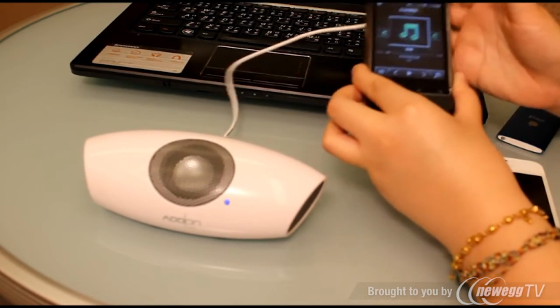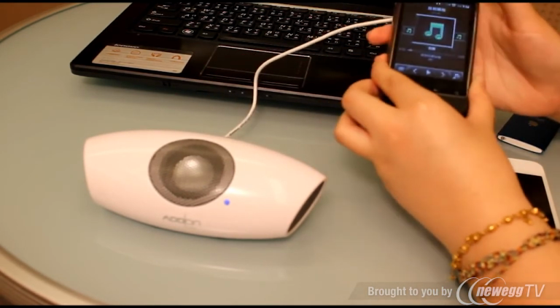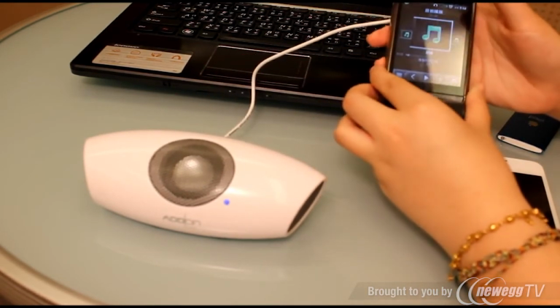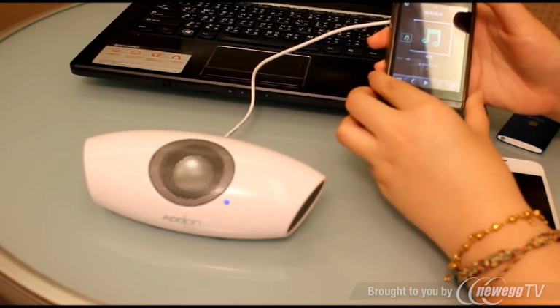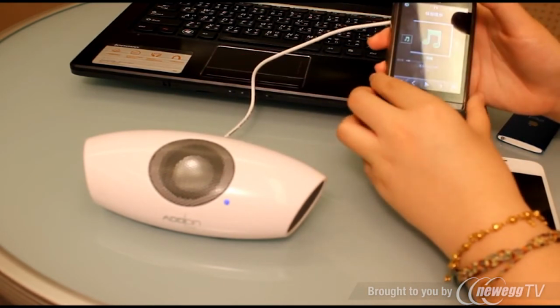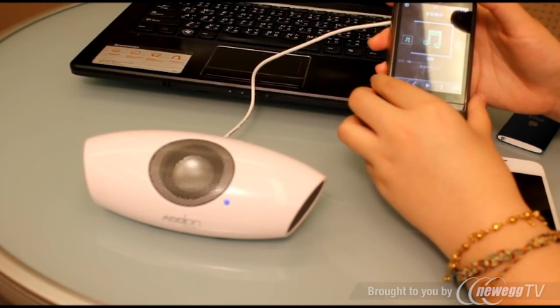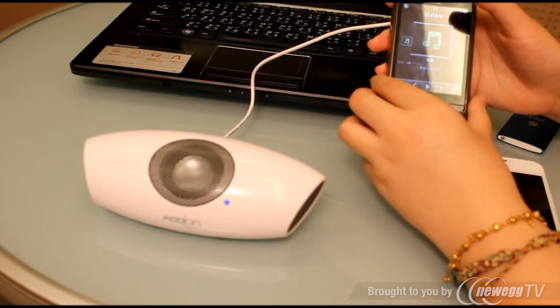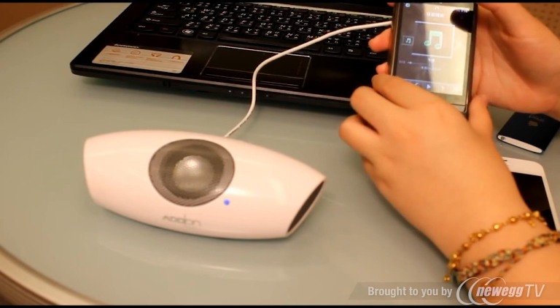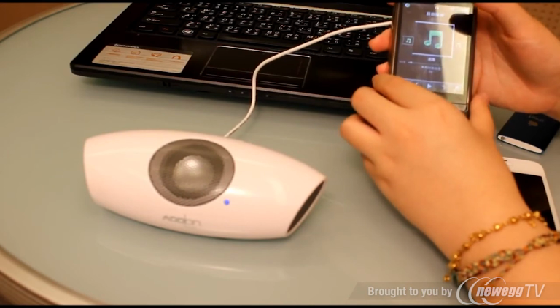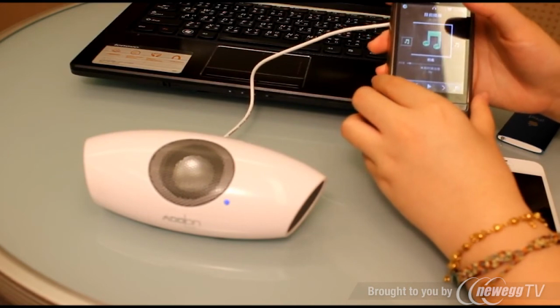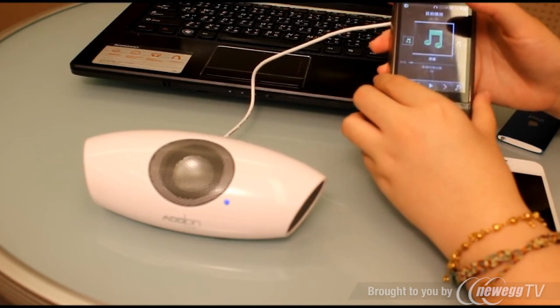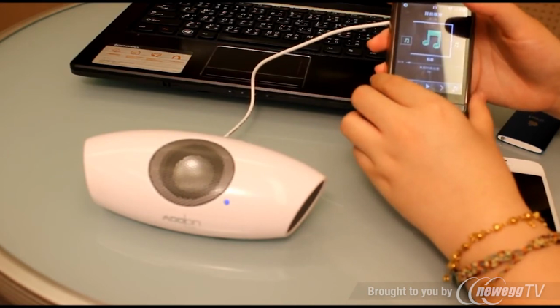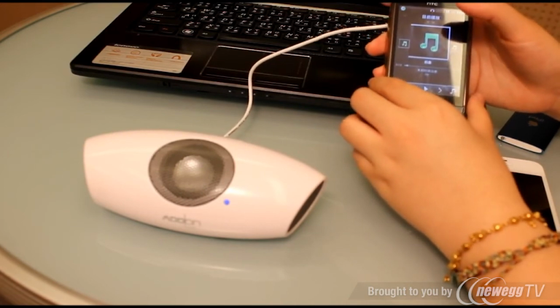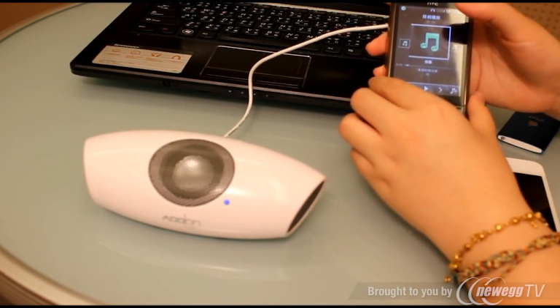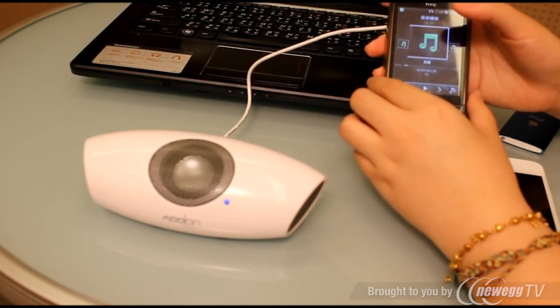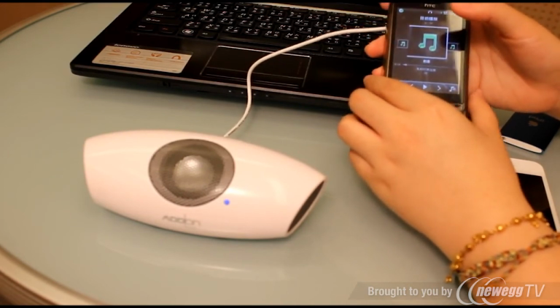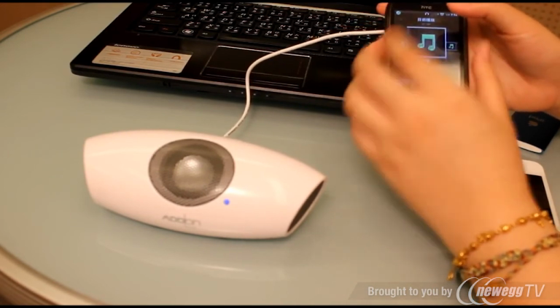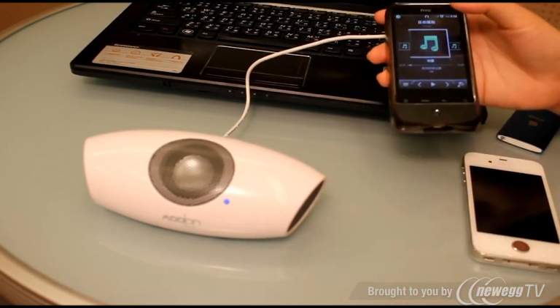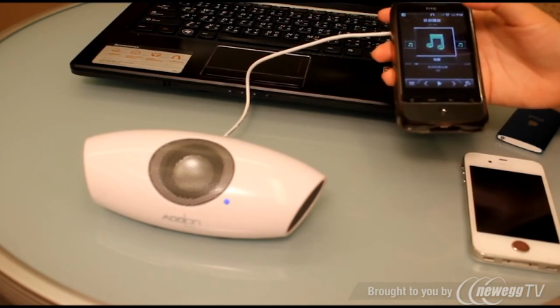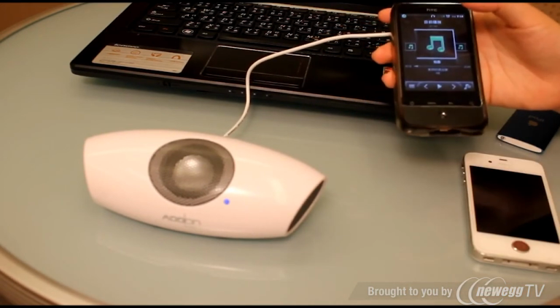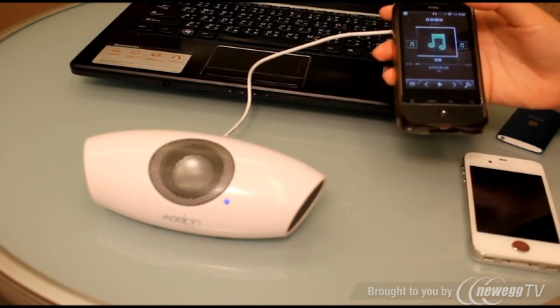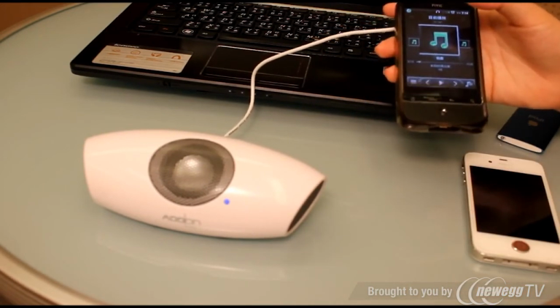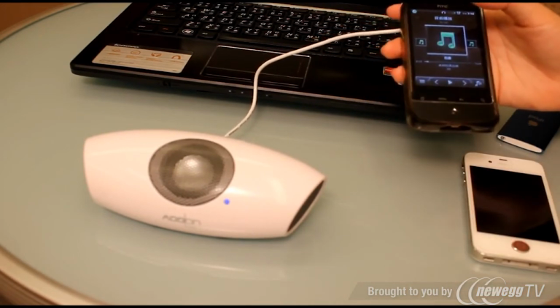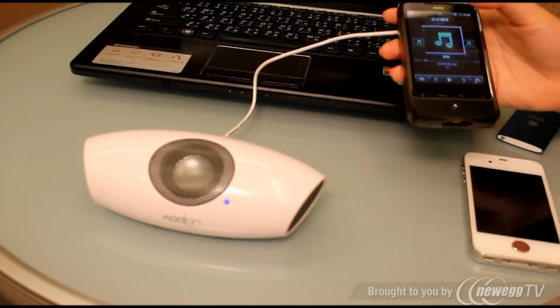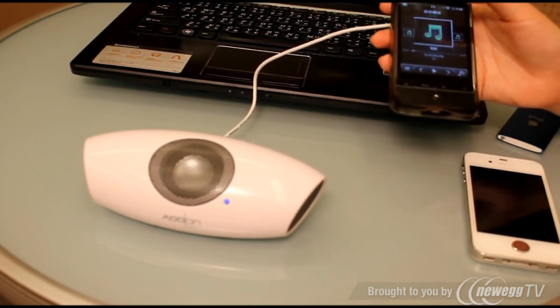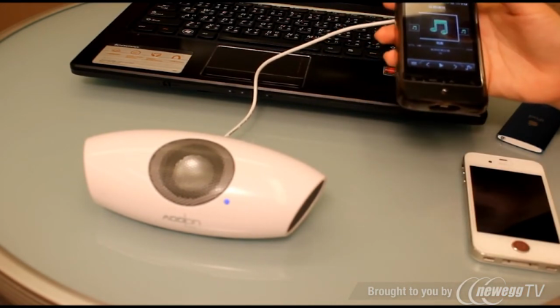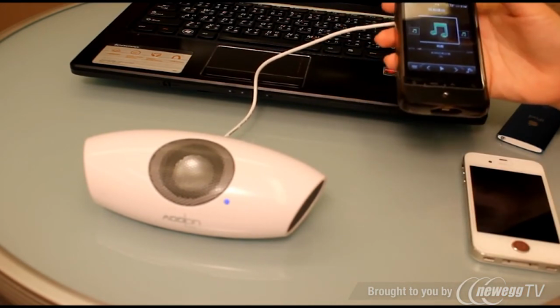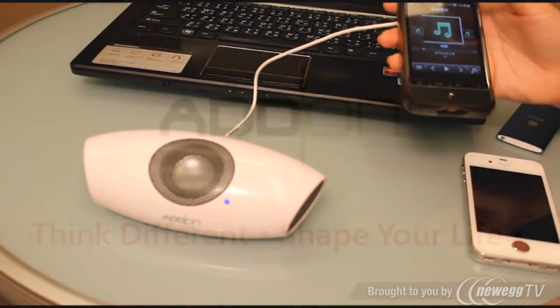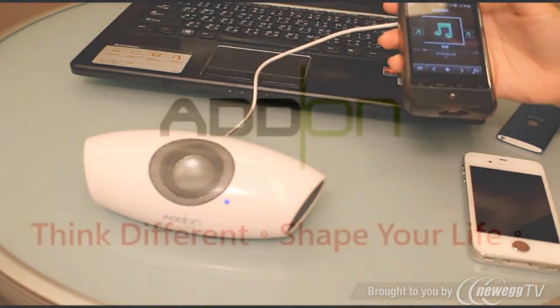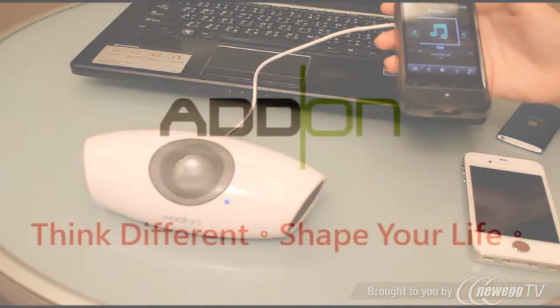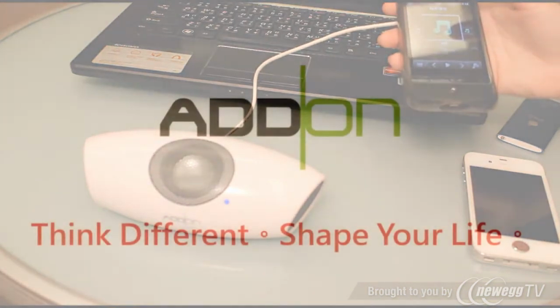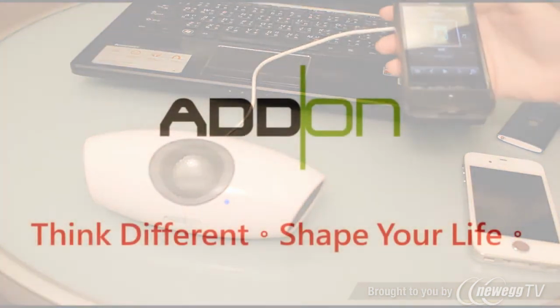SunYu Micro is easy to use. Think different, shape your life.